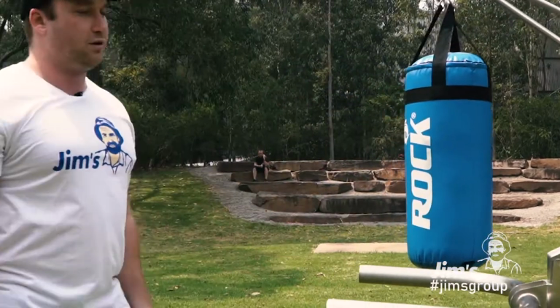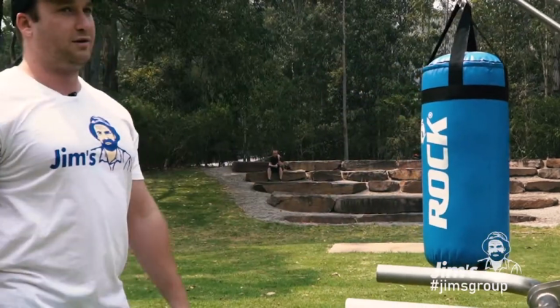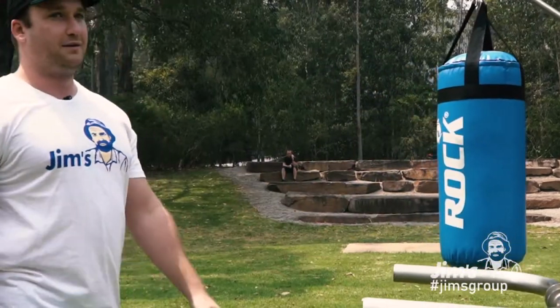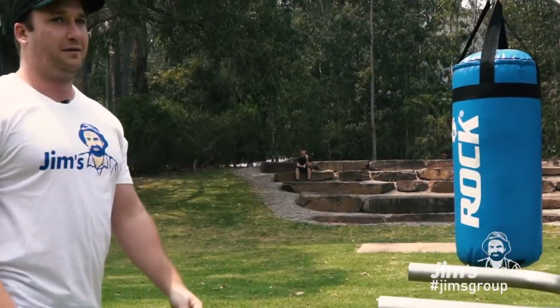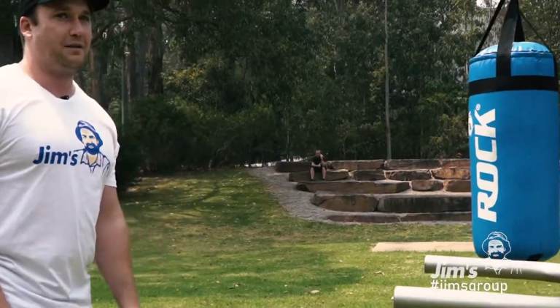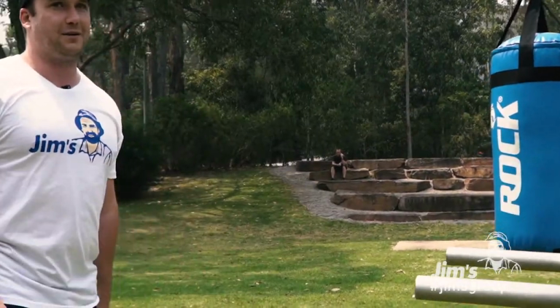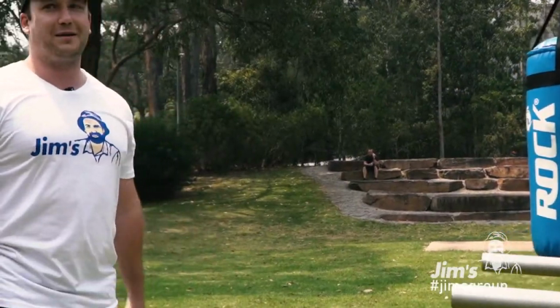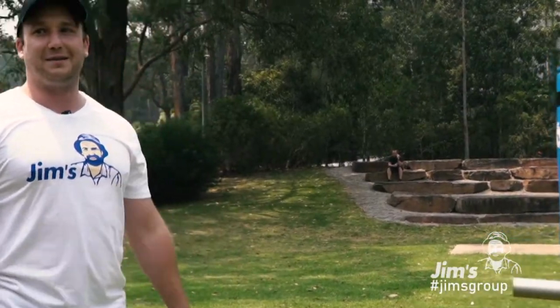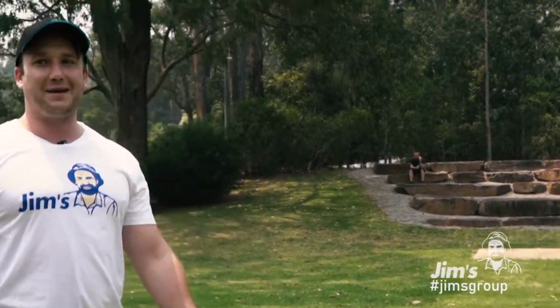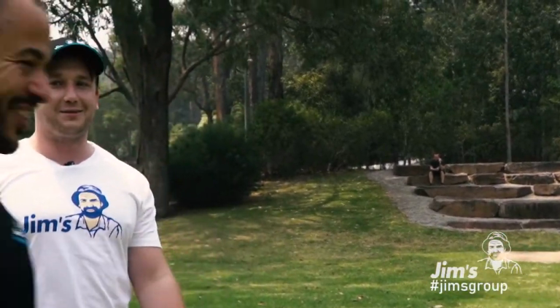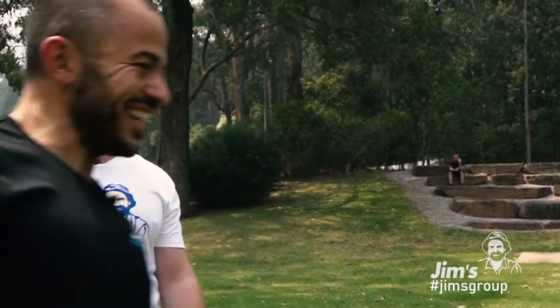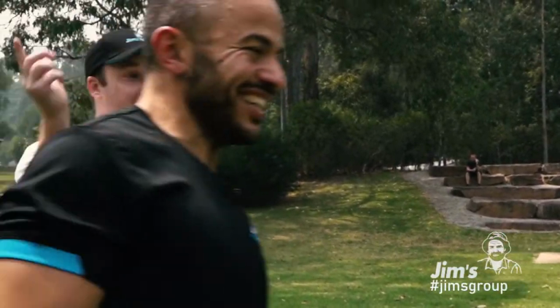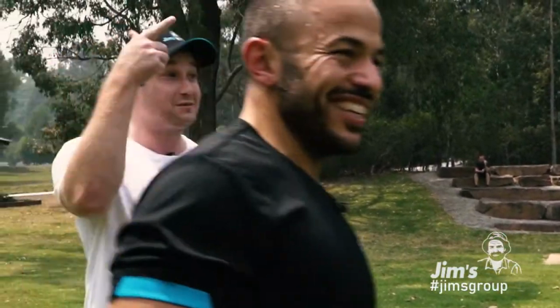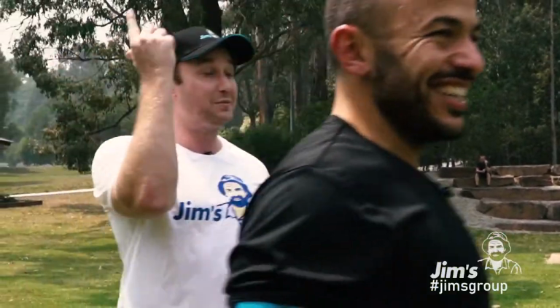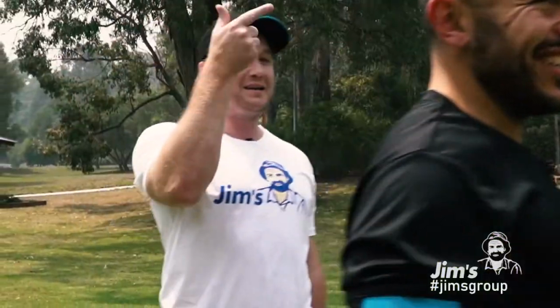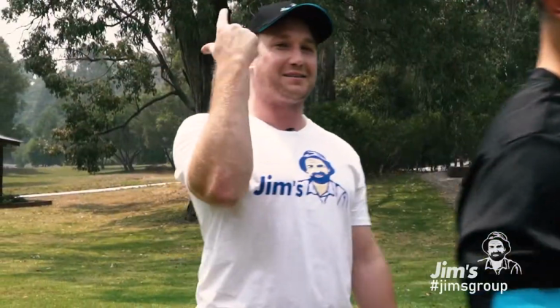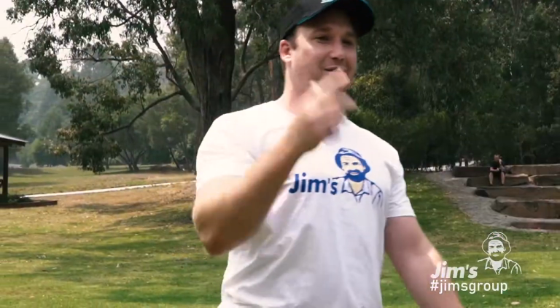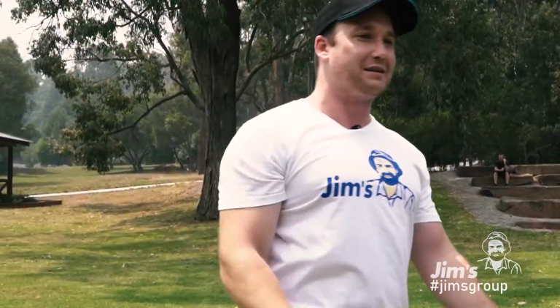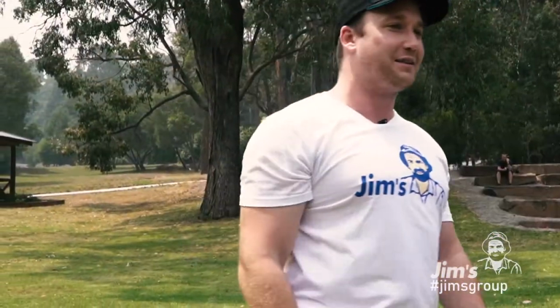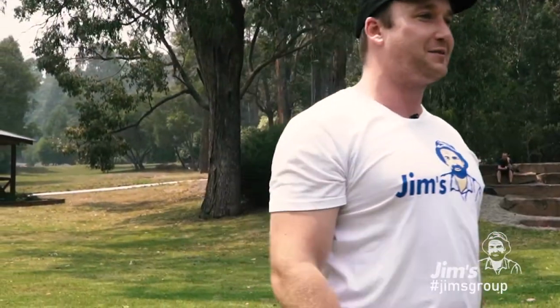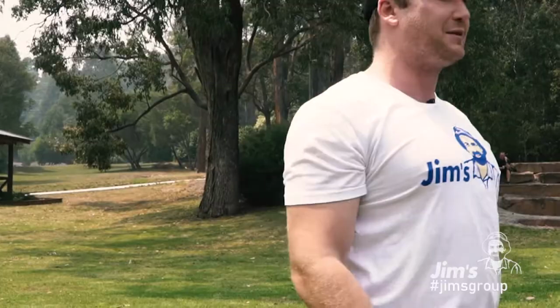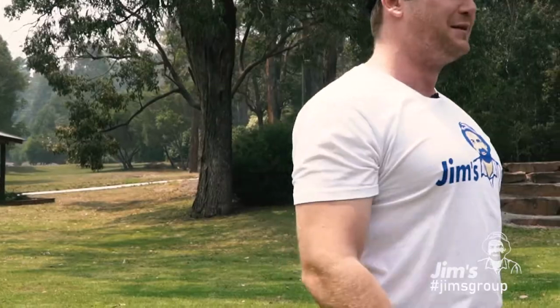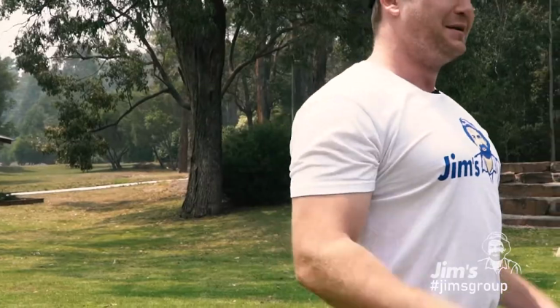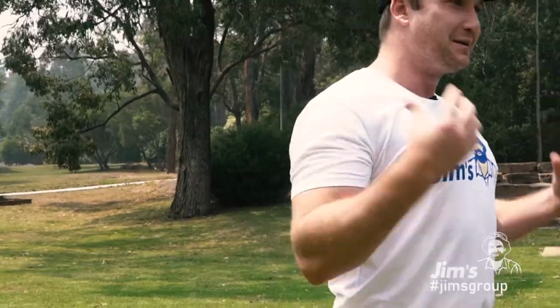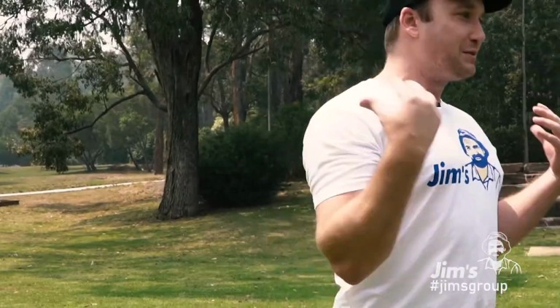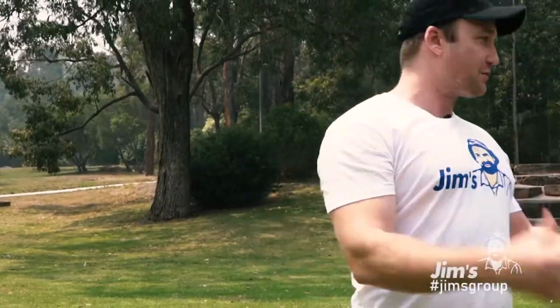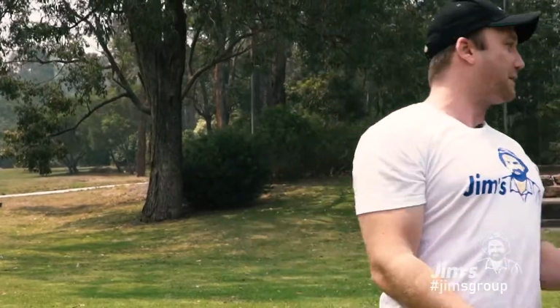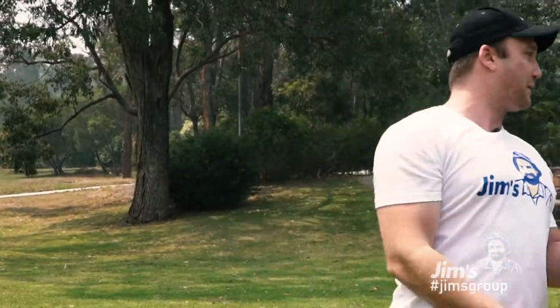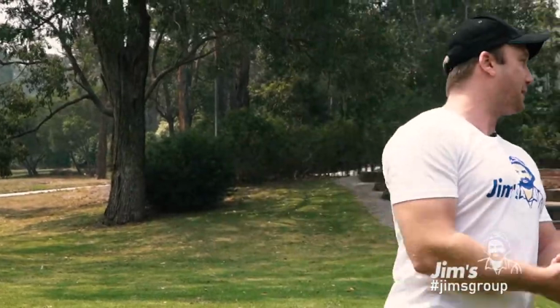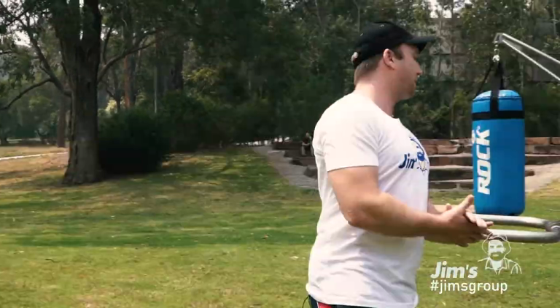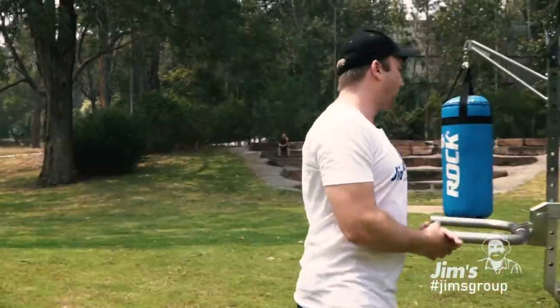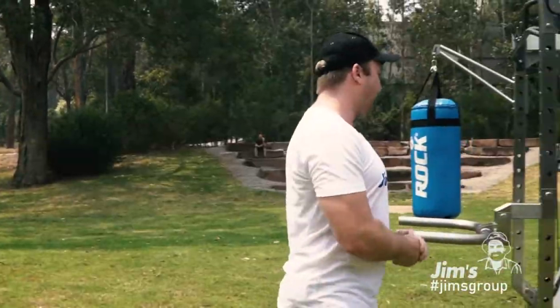How do they feel? Knackered already! It's good being outside, getting a bit of a sweat coming out.